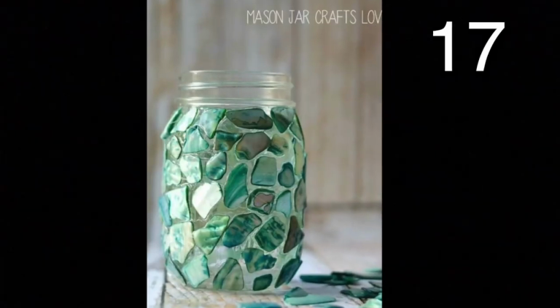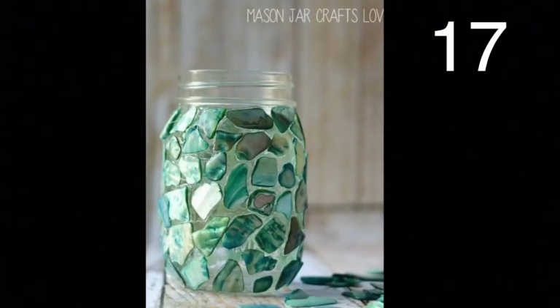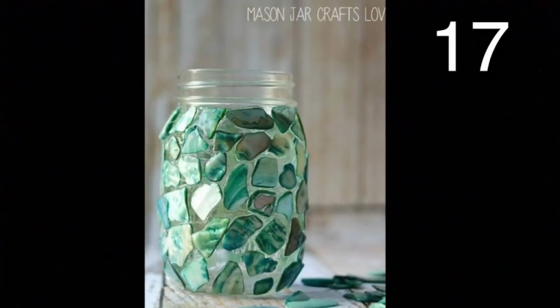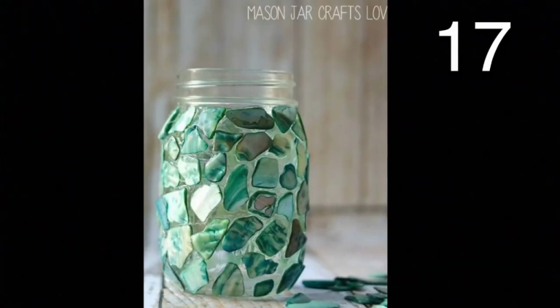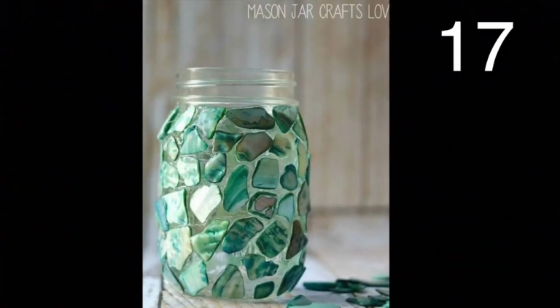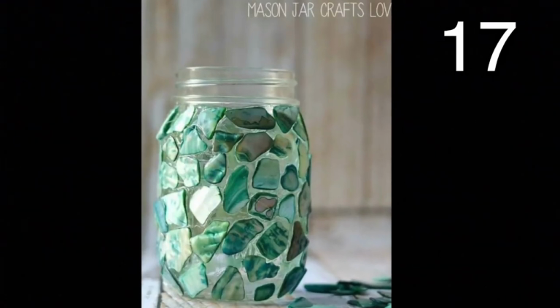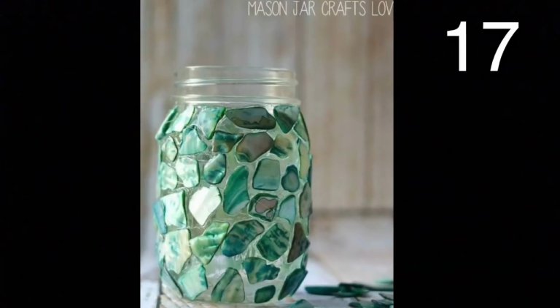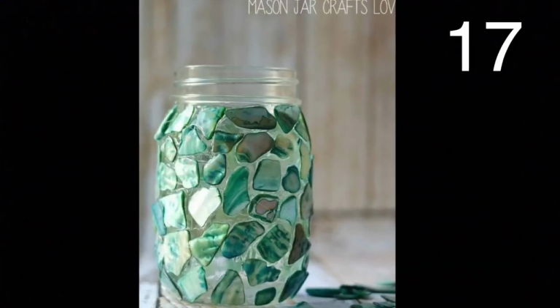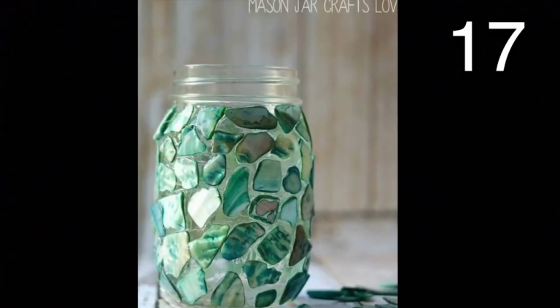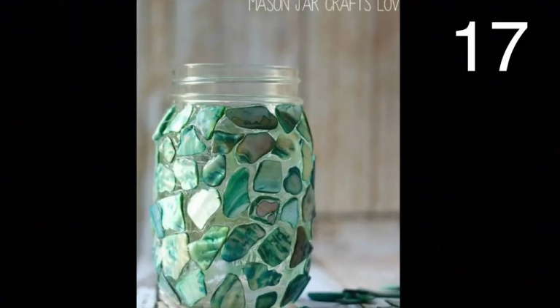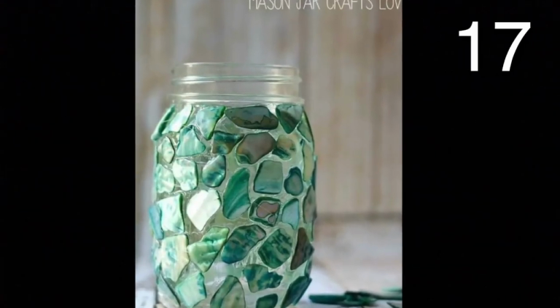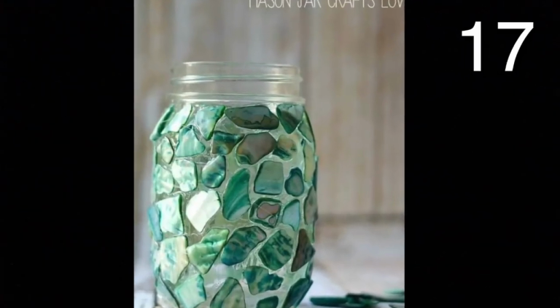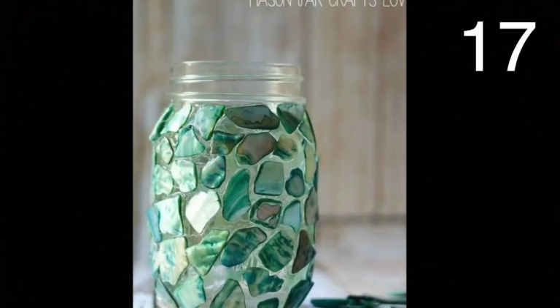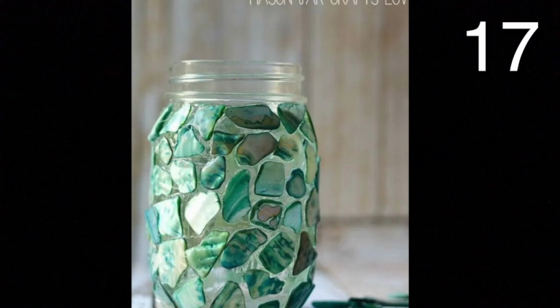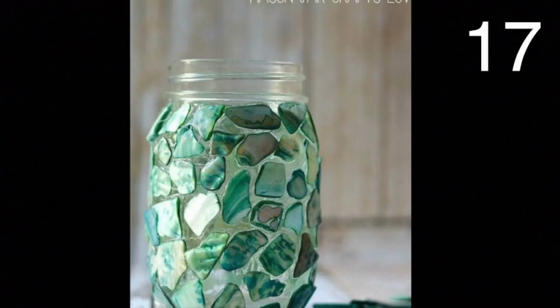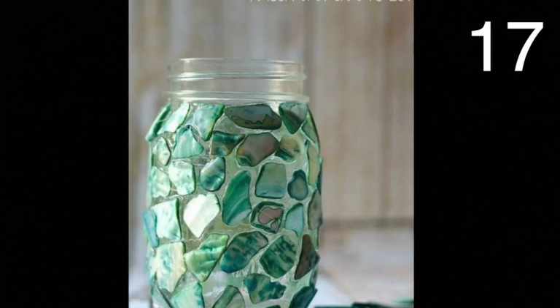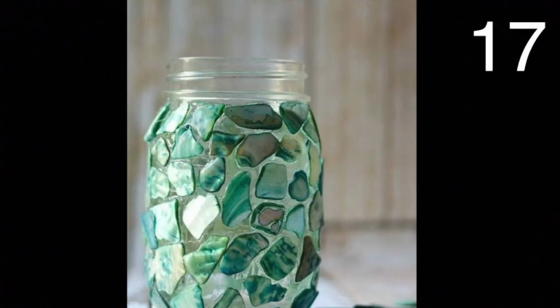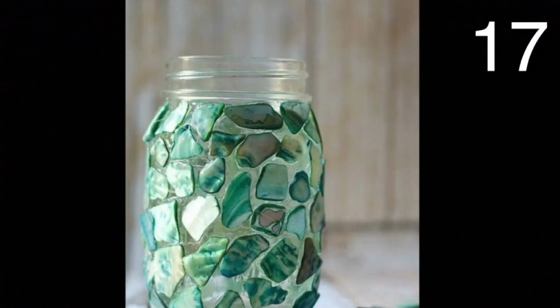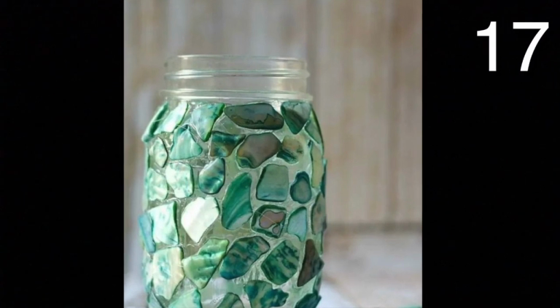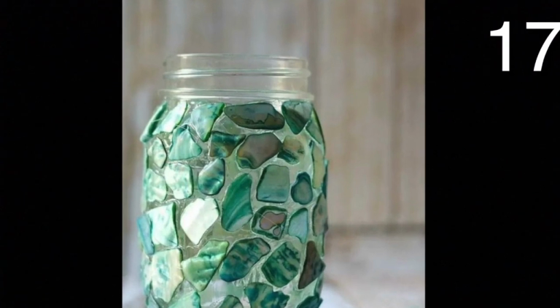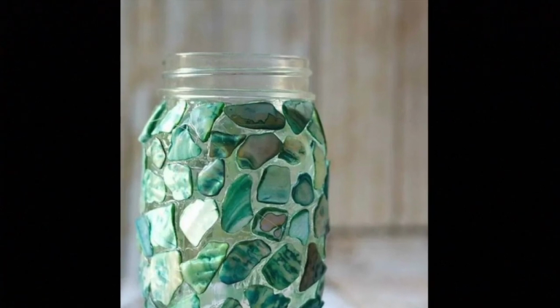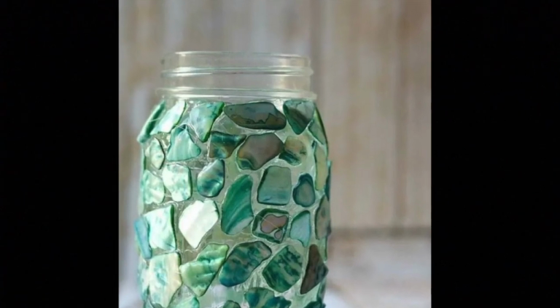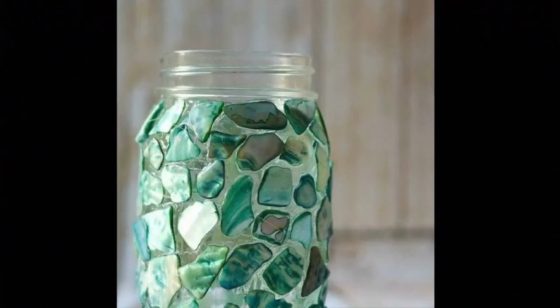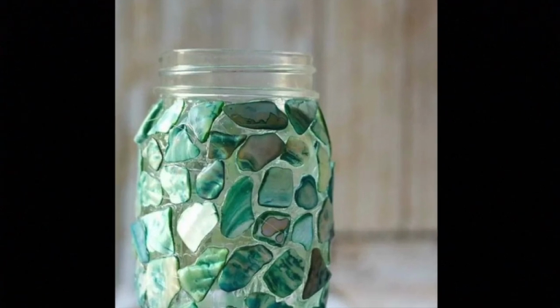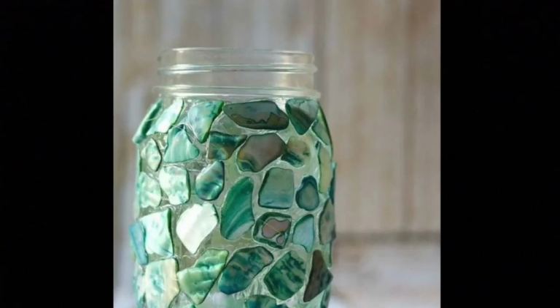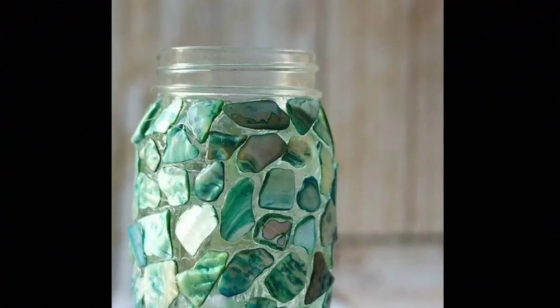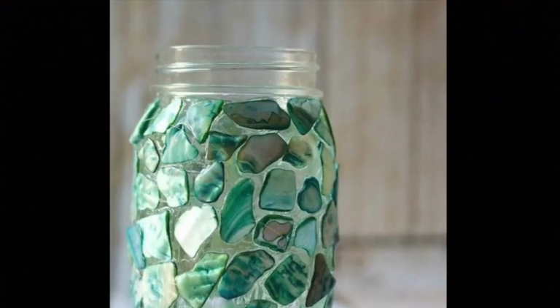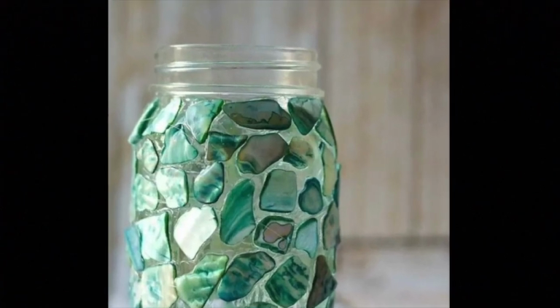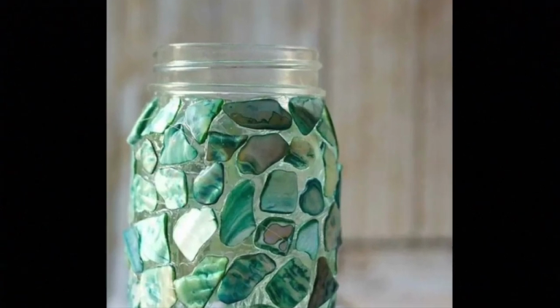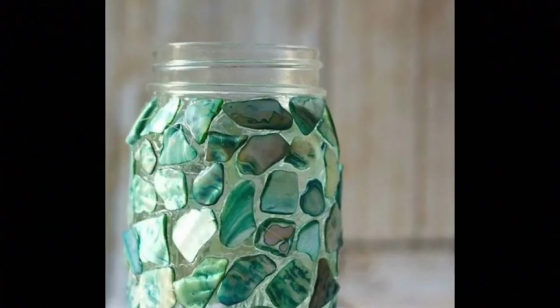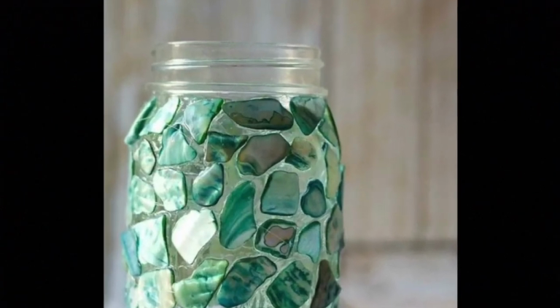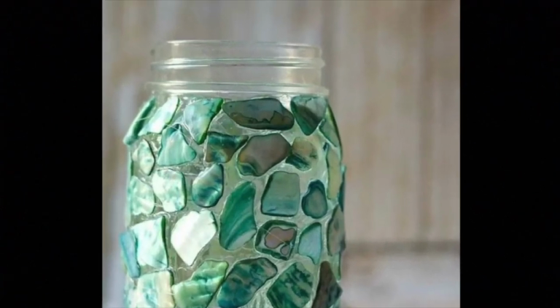Get a jar and some sea glass. Use glue for glass to stick your sea glass onto your jar.